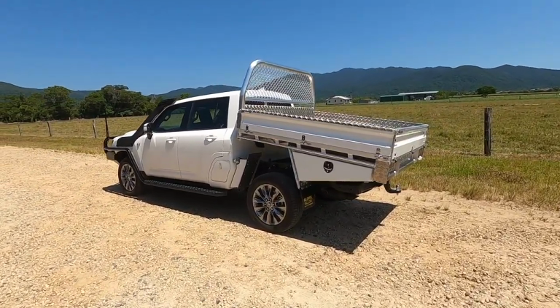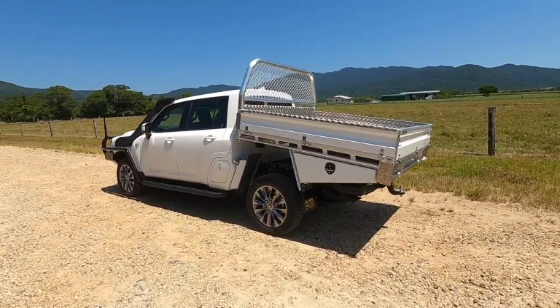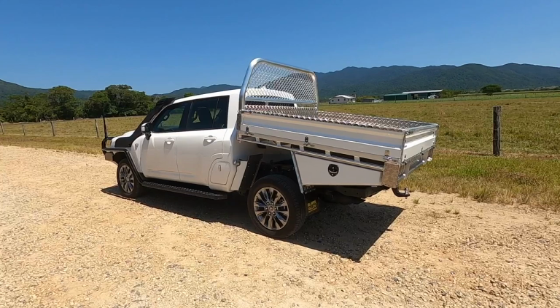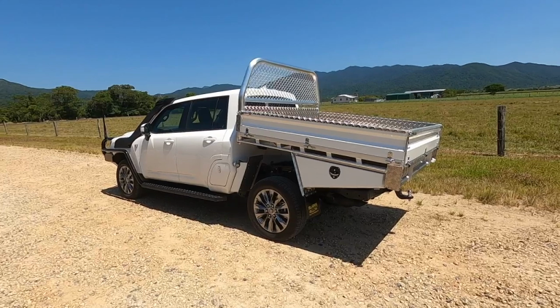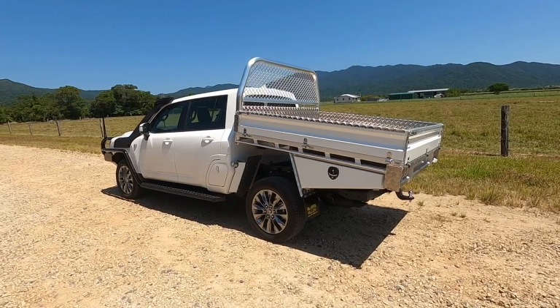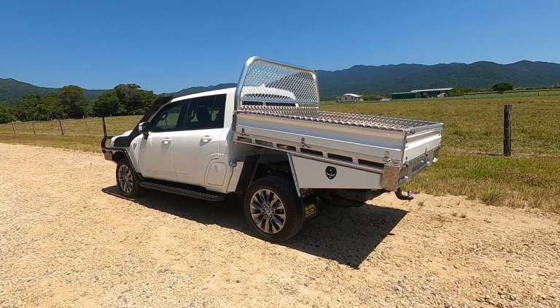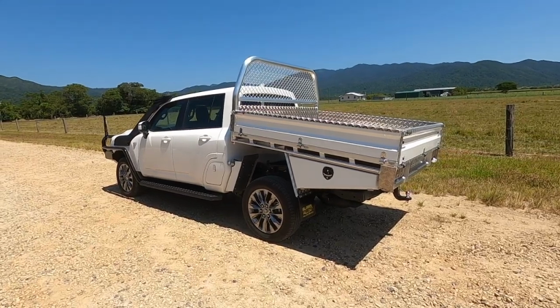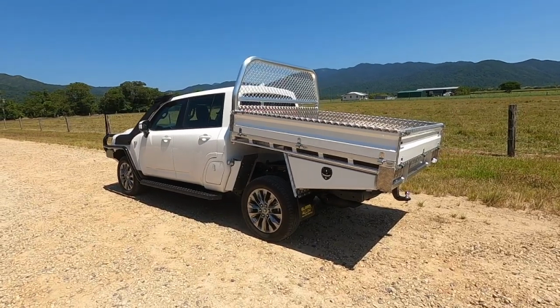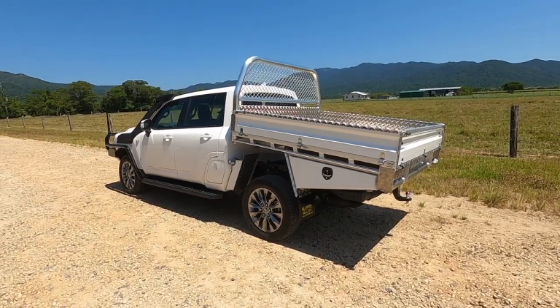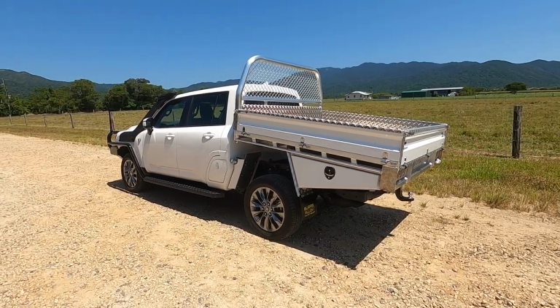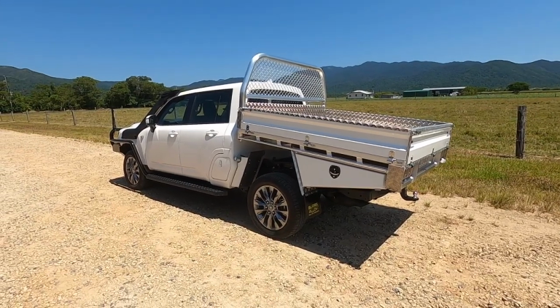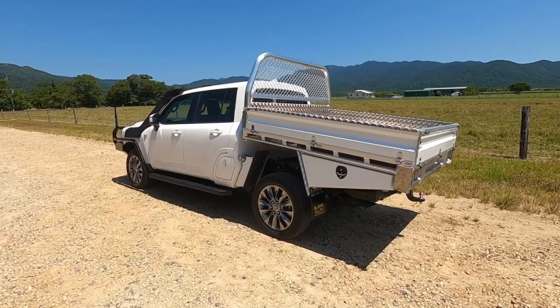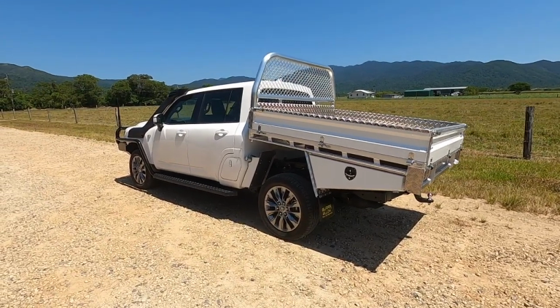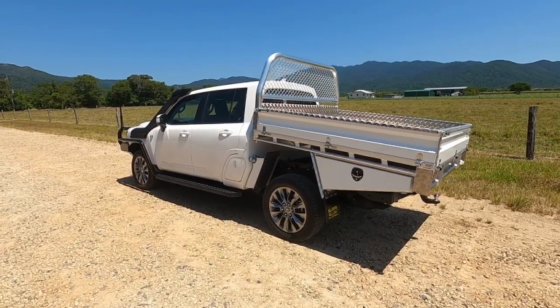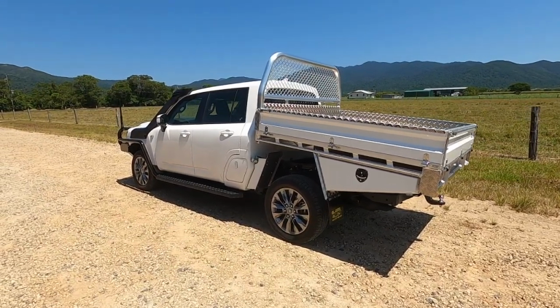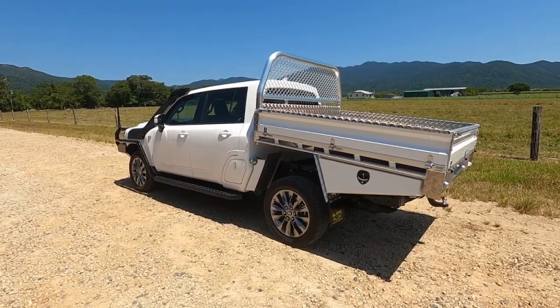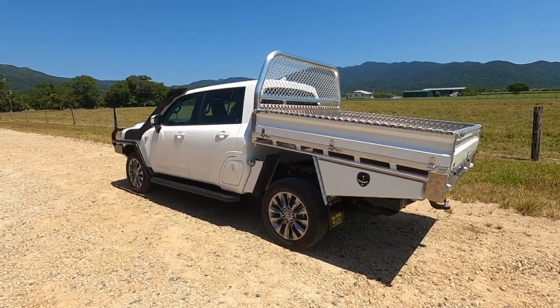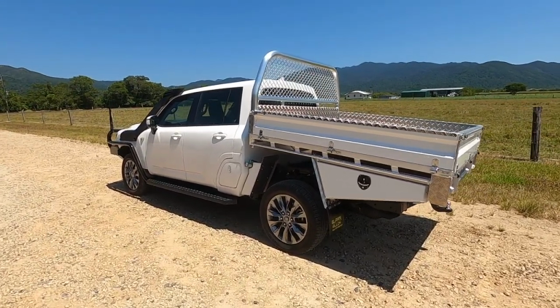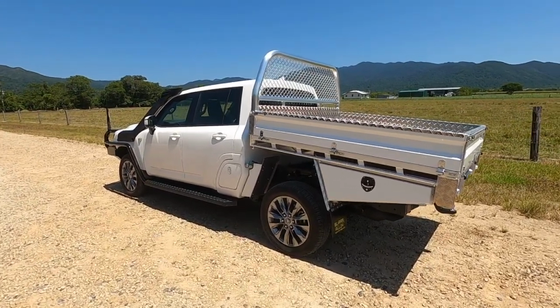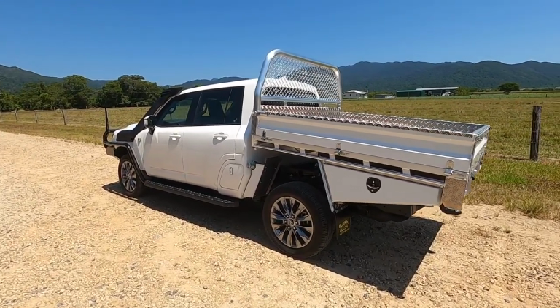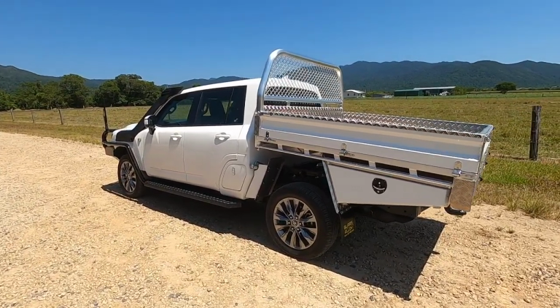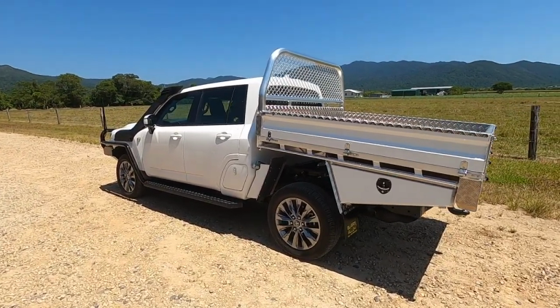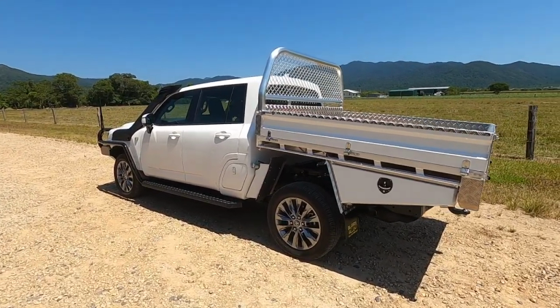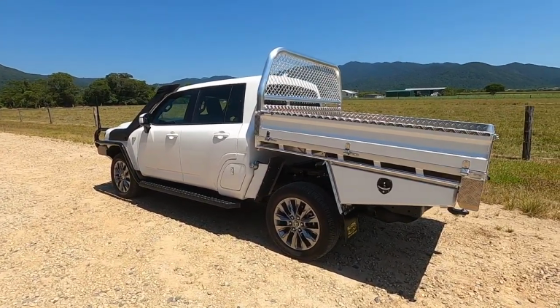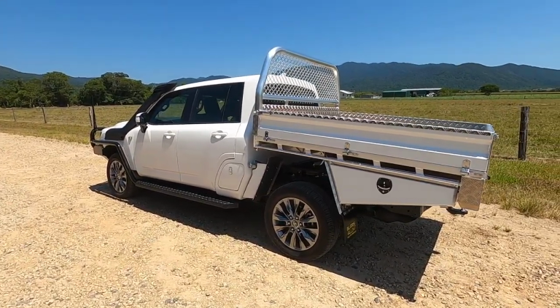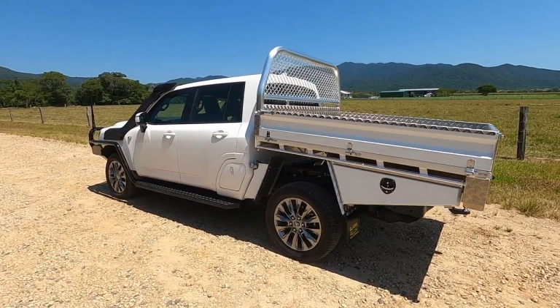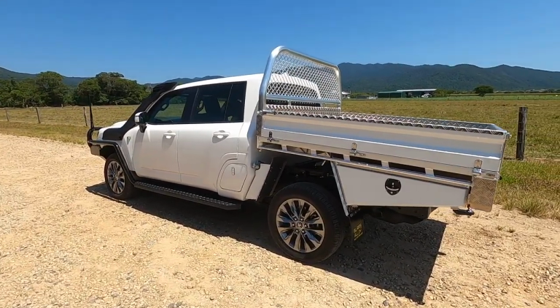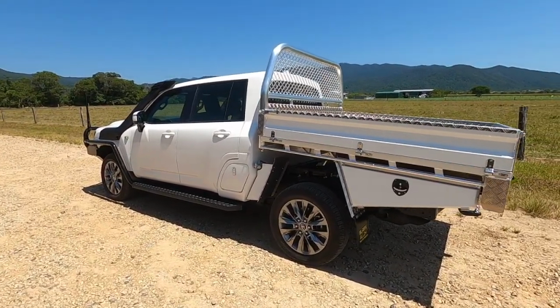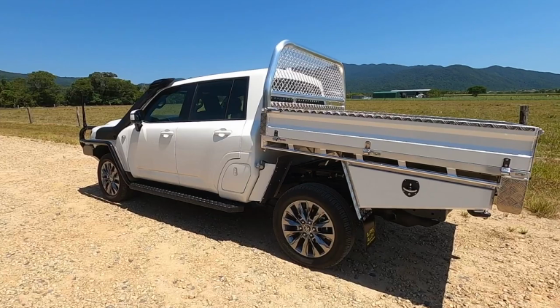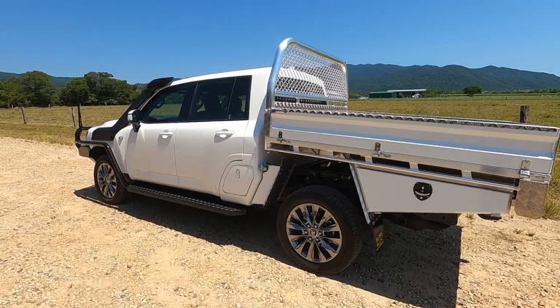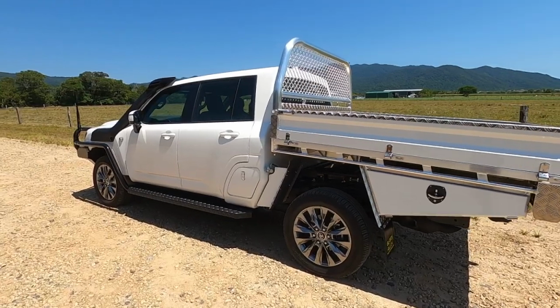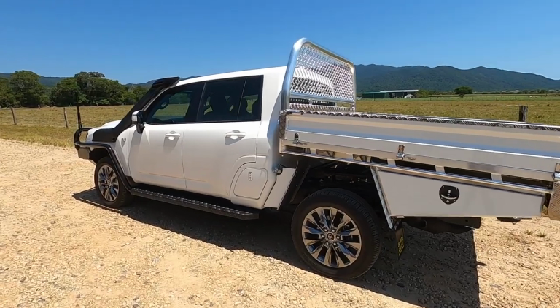Obviously the front guards and the infills had to get mounted to the chassis, otherwise none of it would have worked.